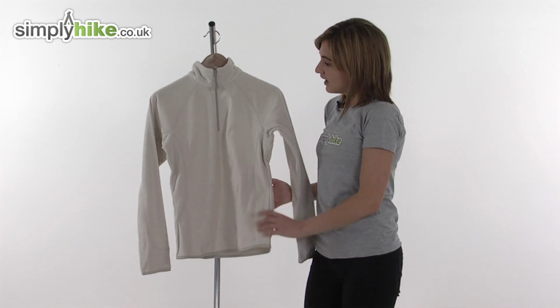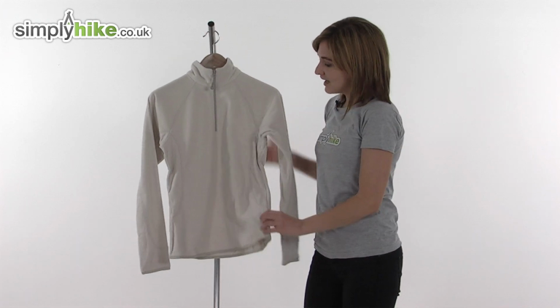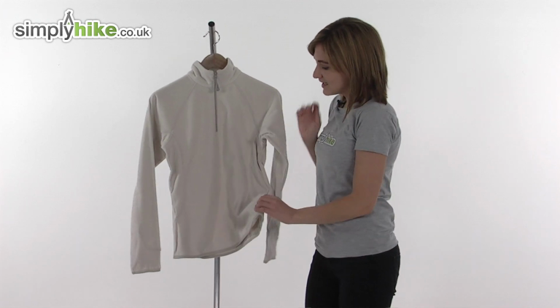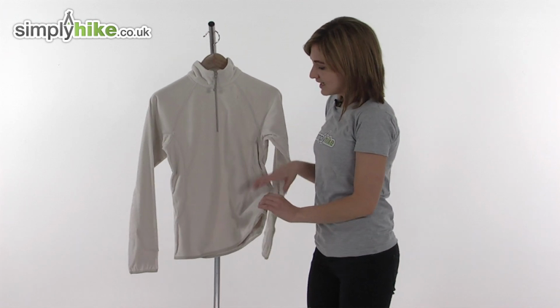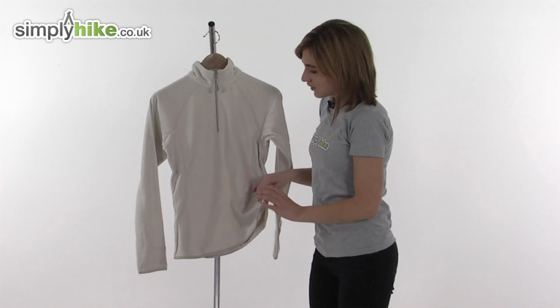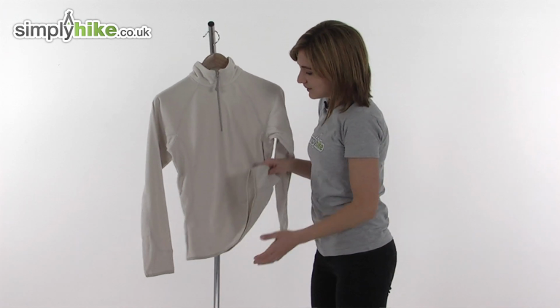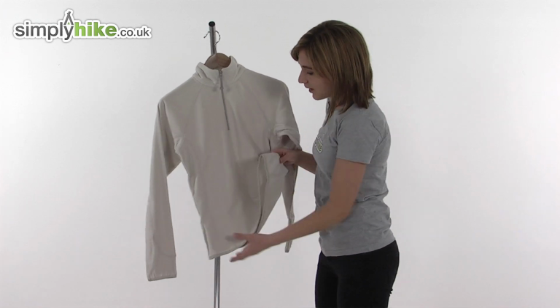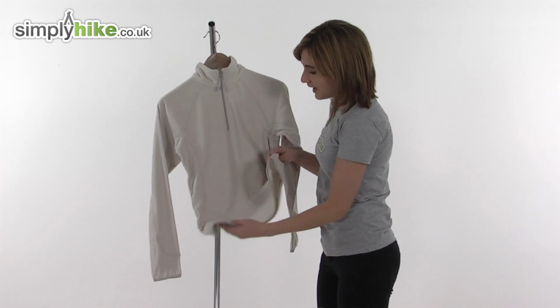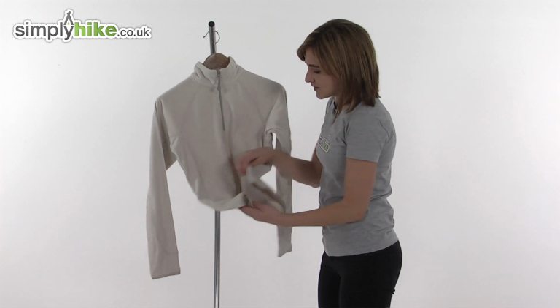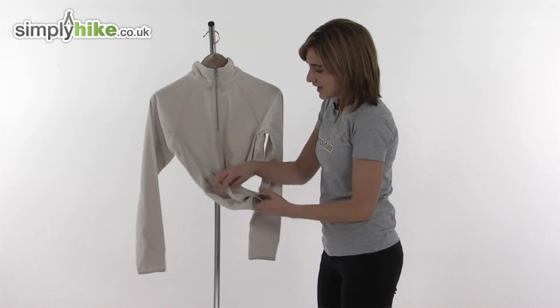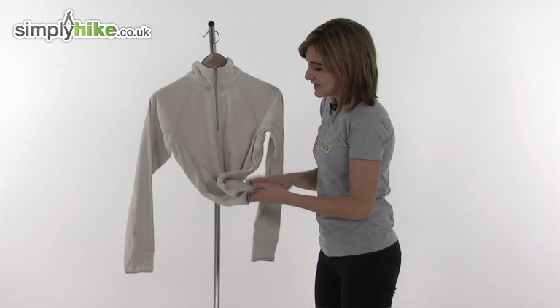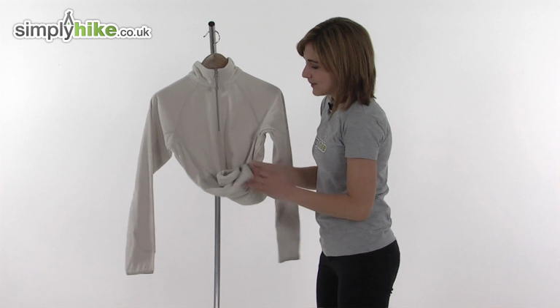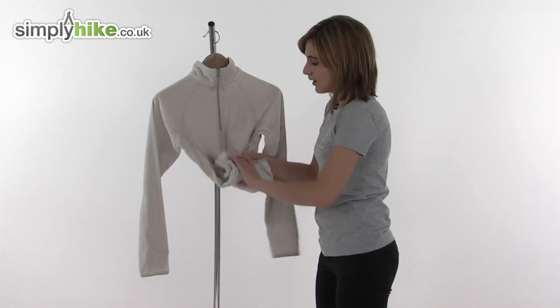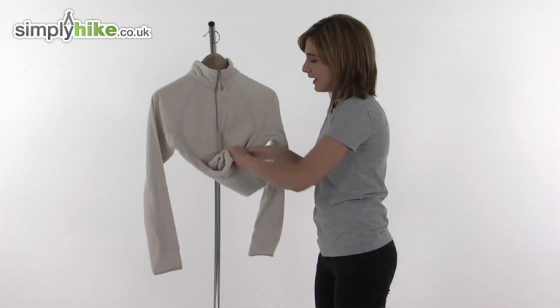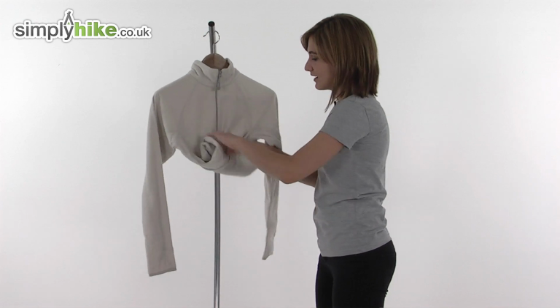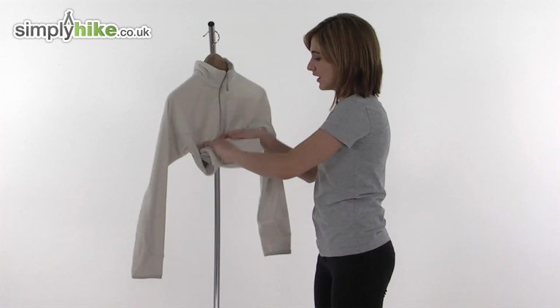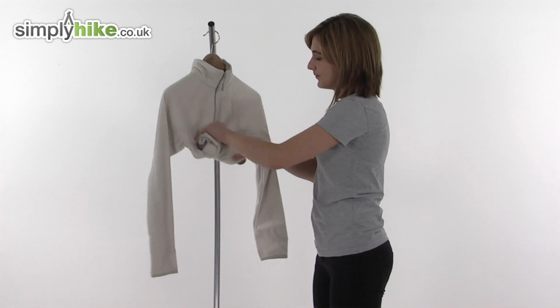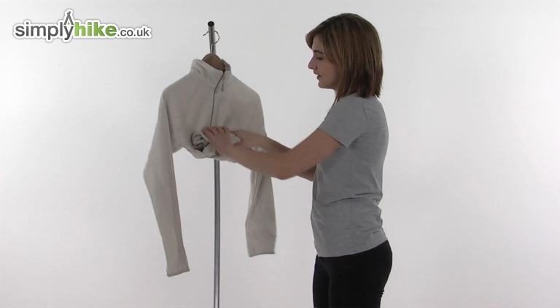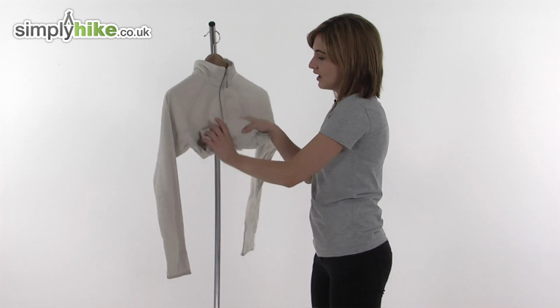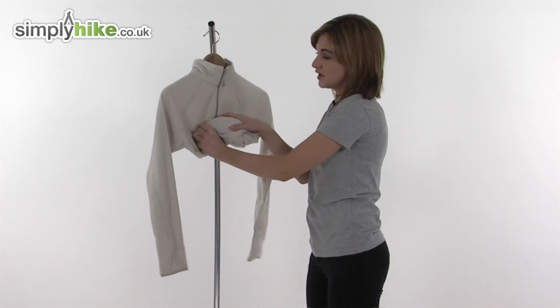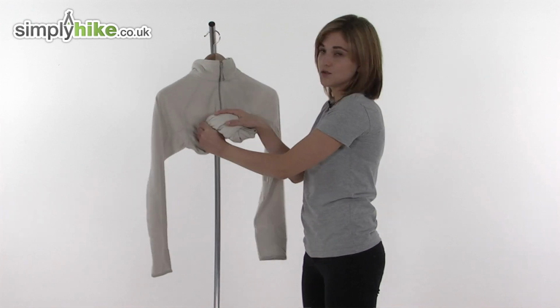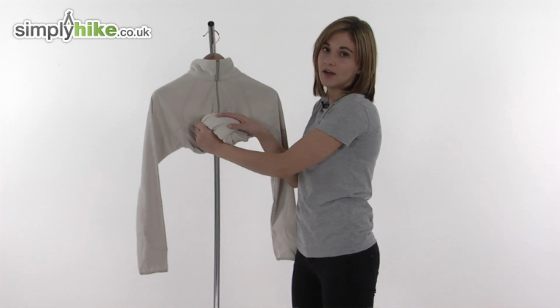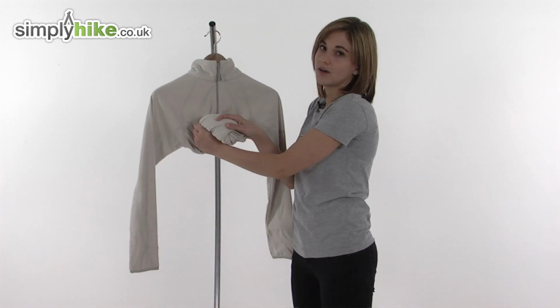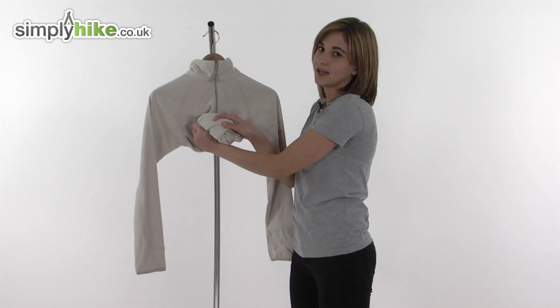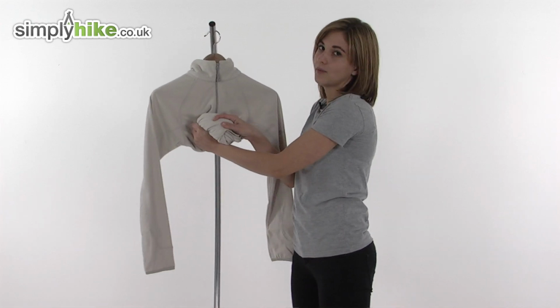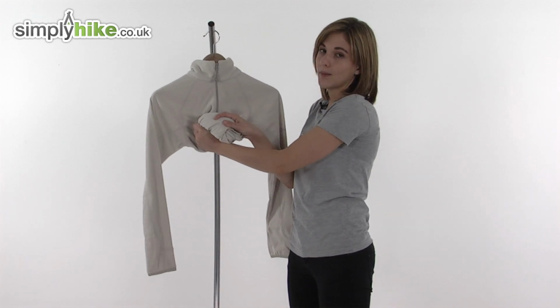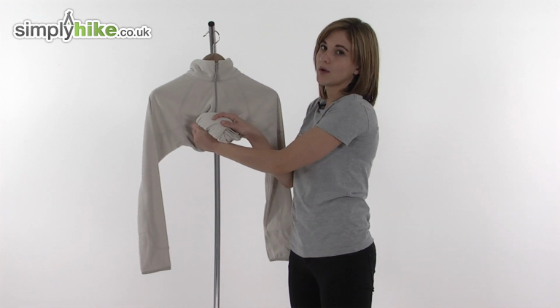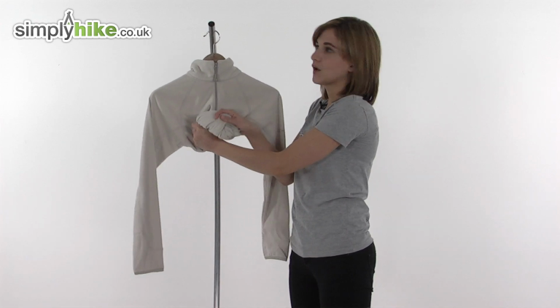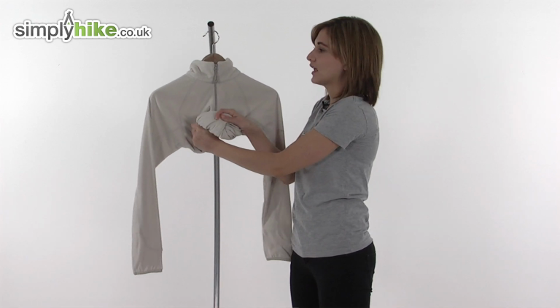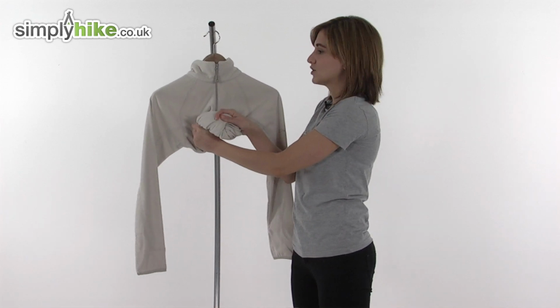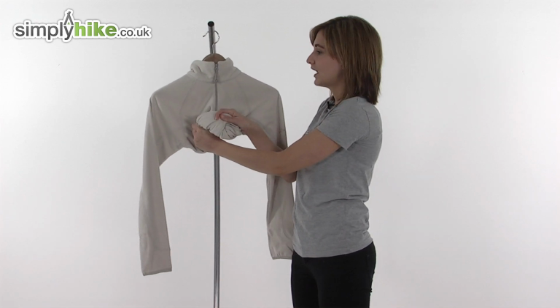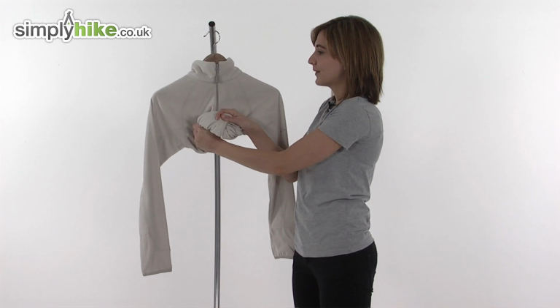As I said, it's incredibly lightweight so it's very easy to pack away — like so. You can store it in a rucksack or backpack whilst you're hiking or trekking.